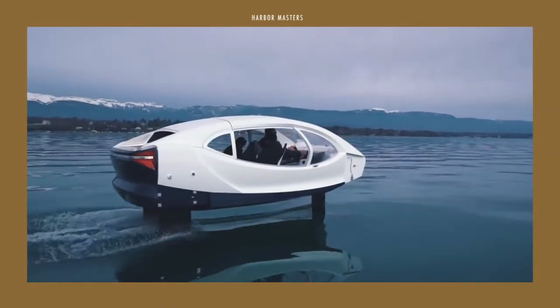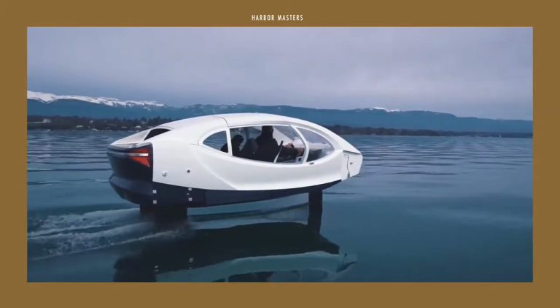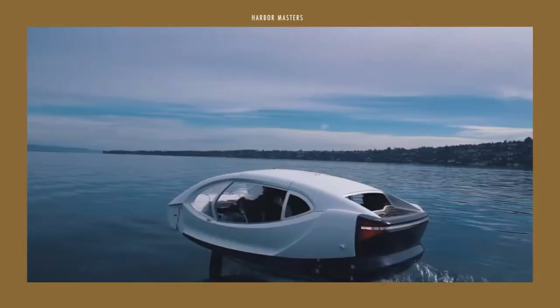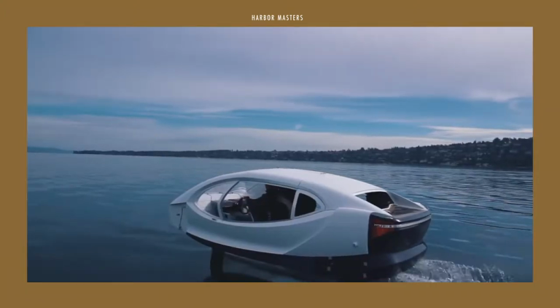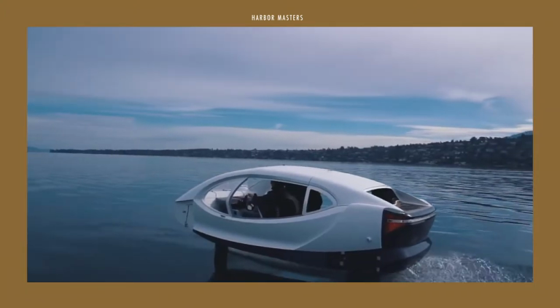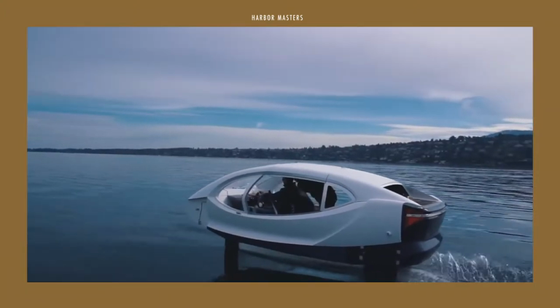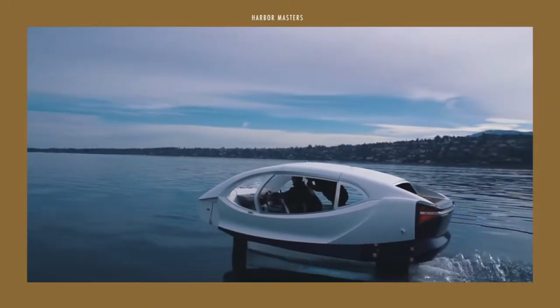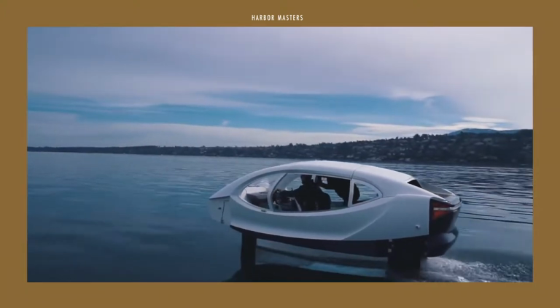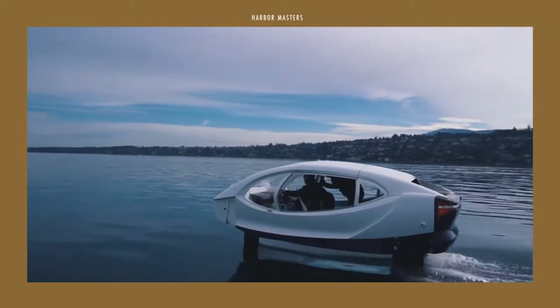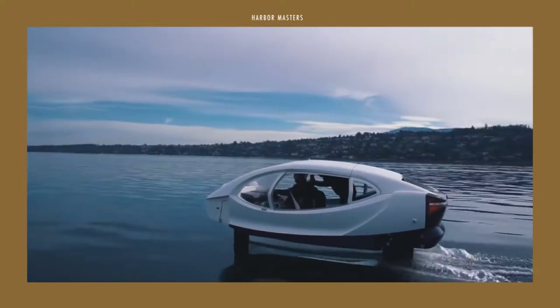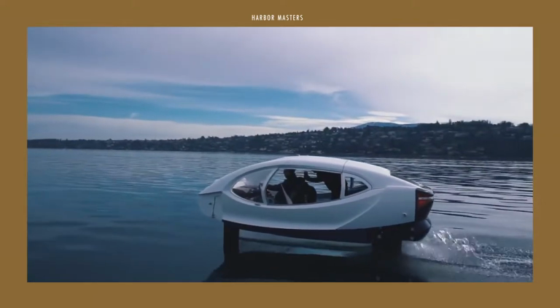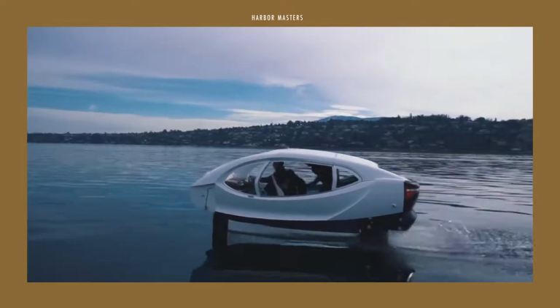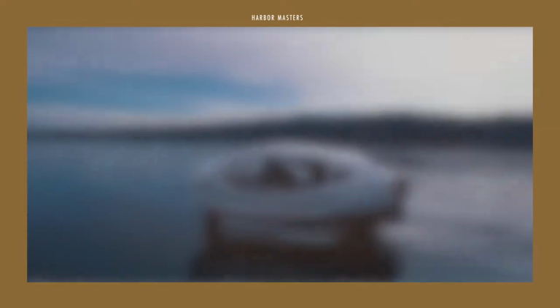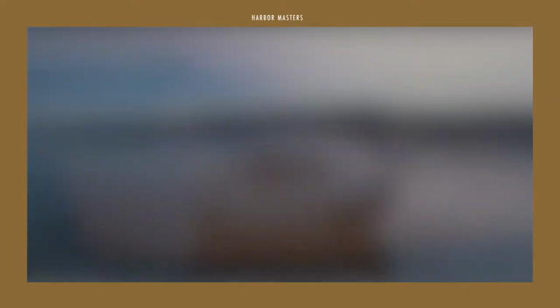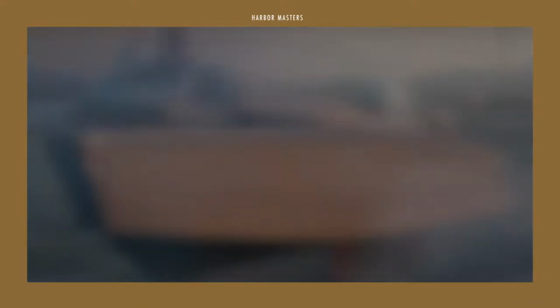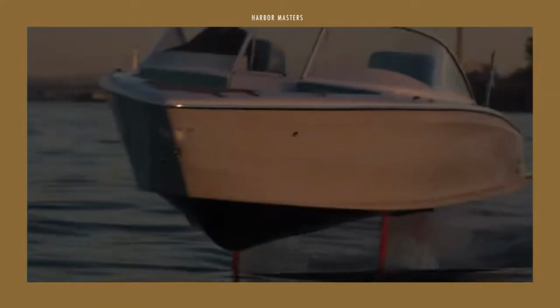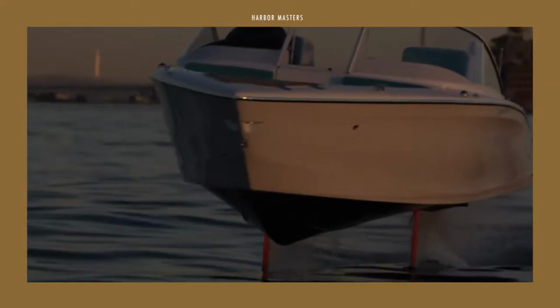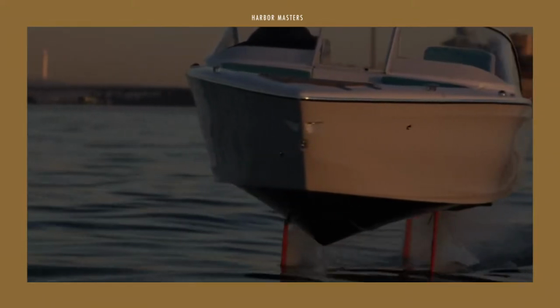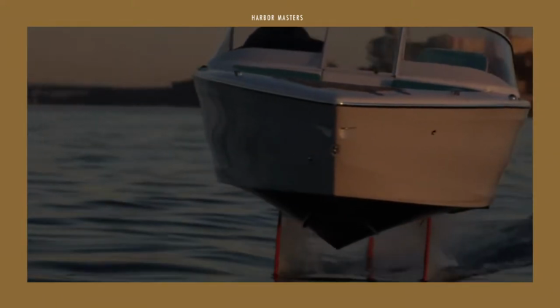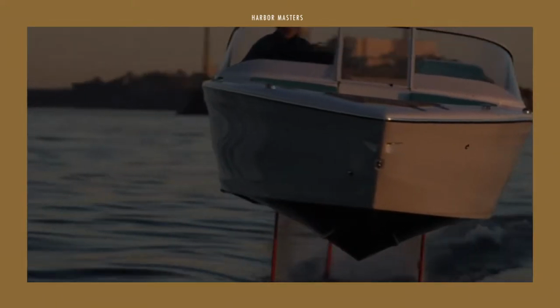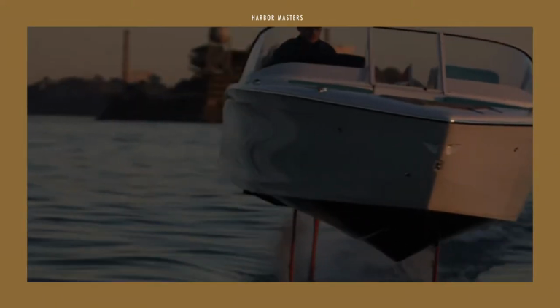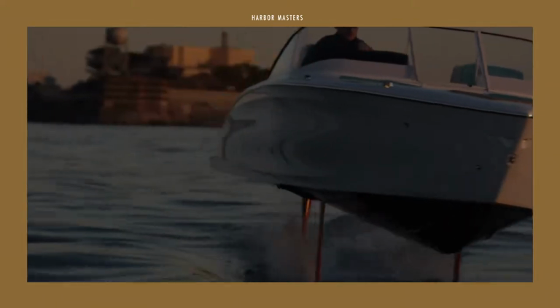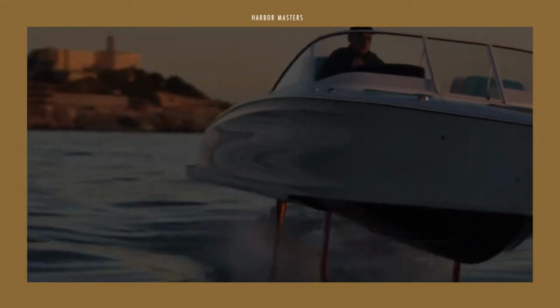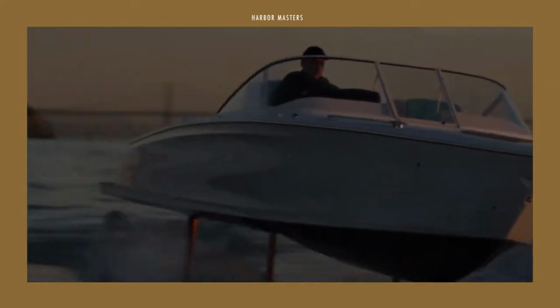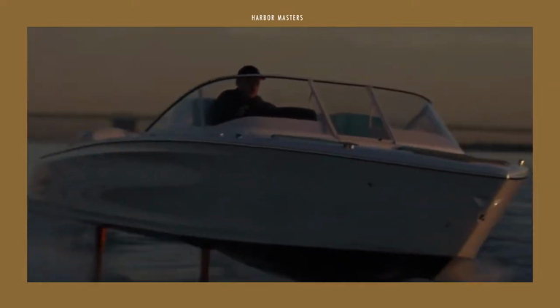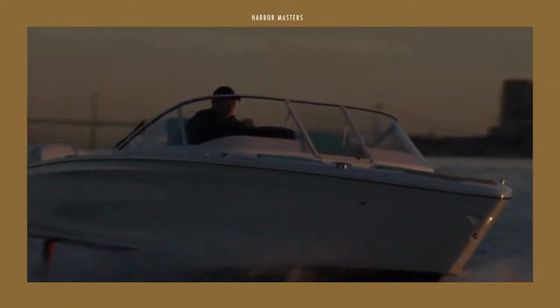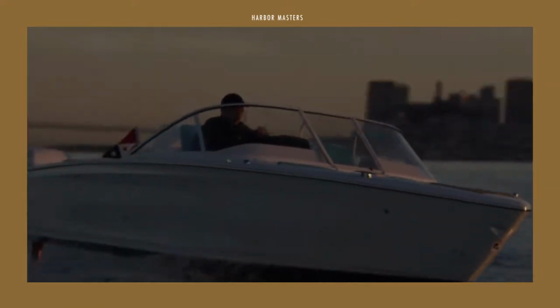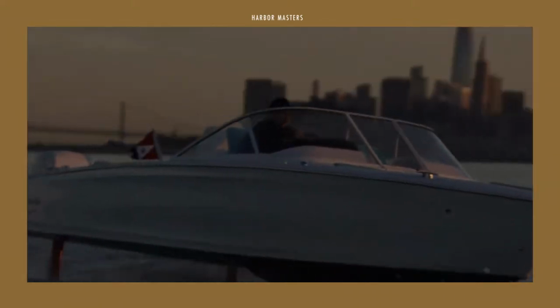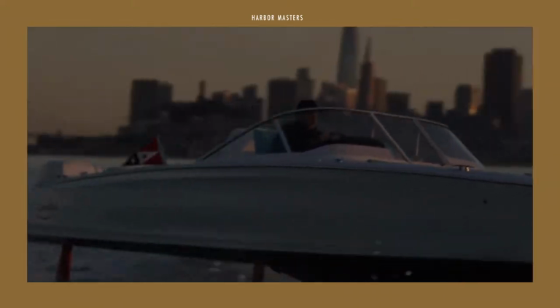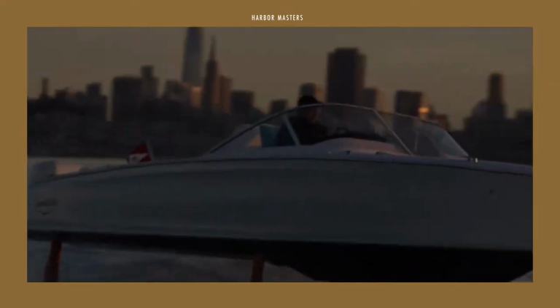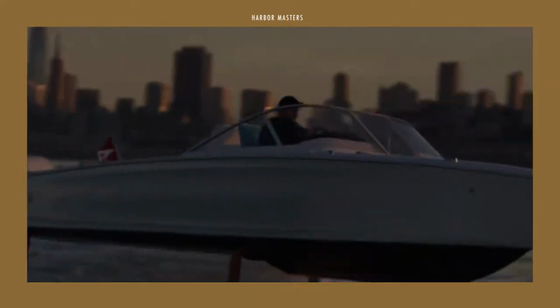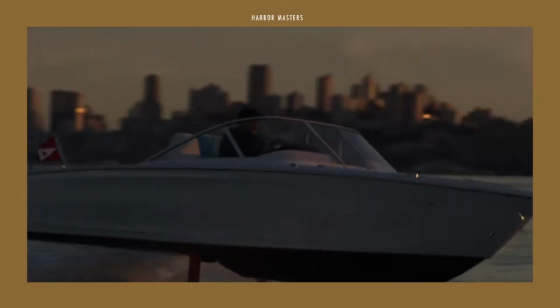This is Harbour Masters, sharing with you information and updates on the latest boats and the best luxury yachts.